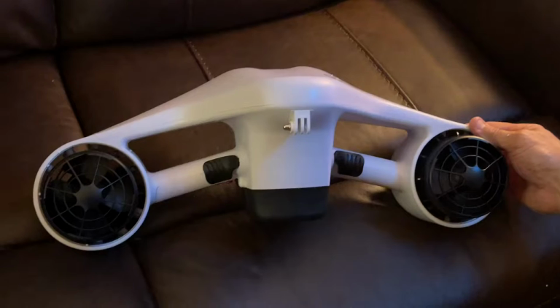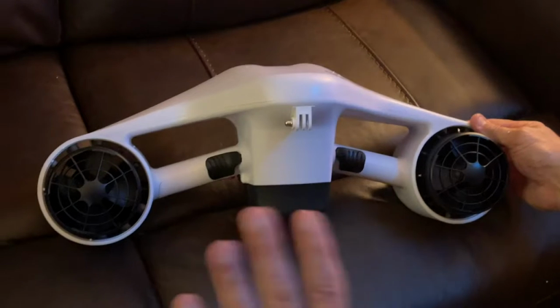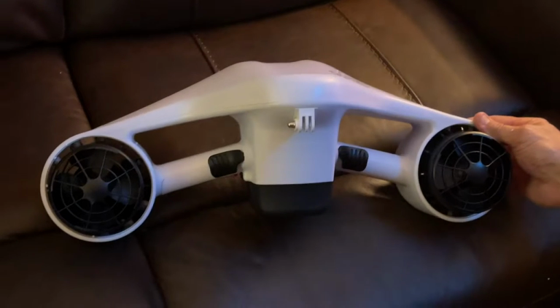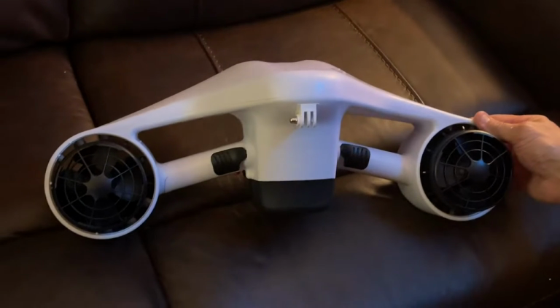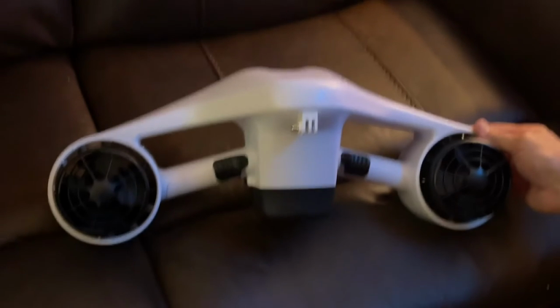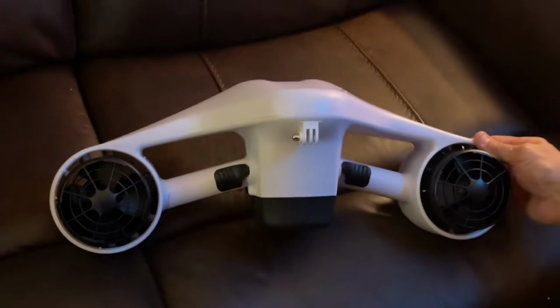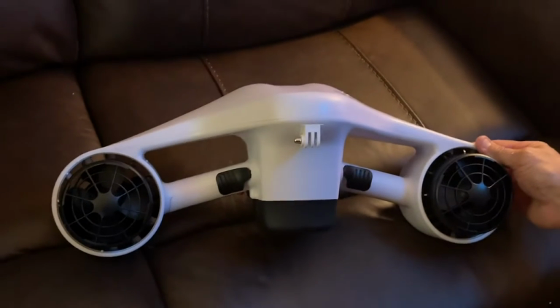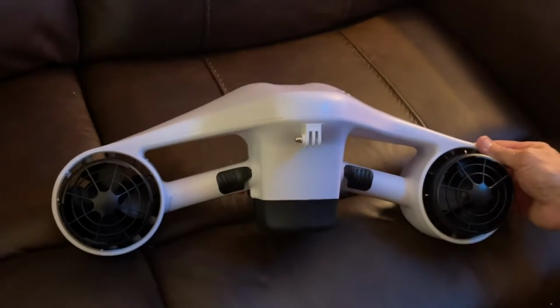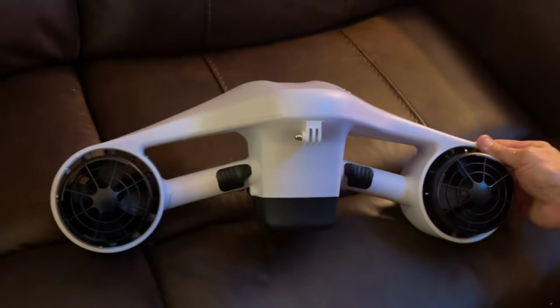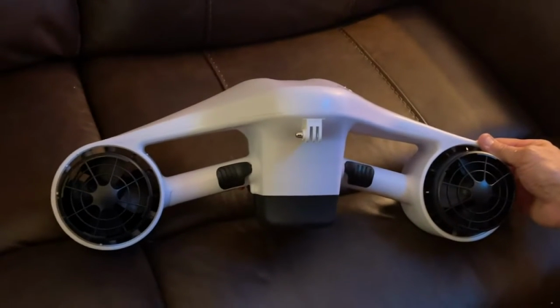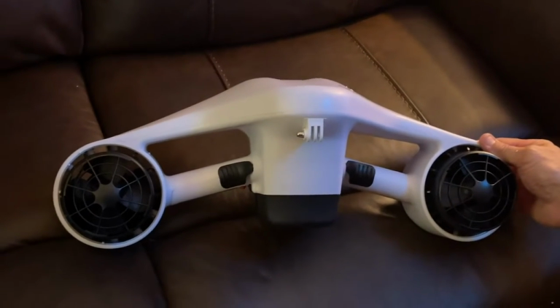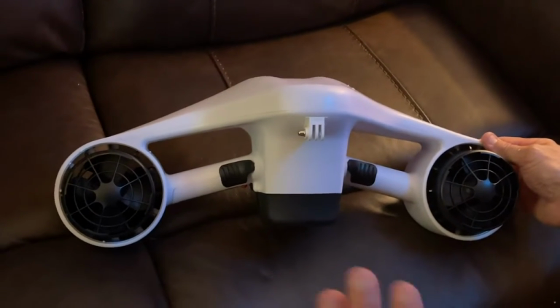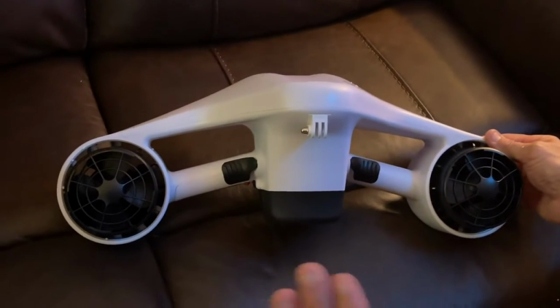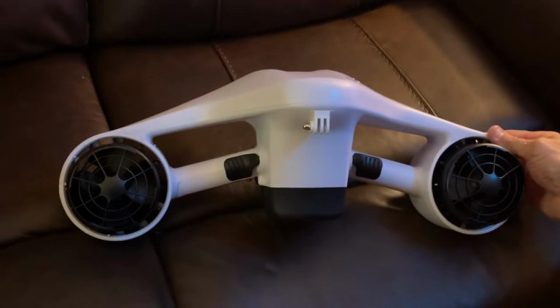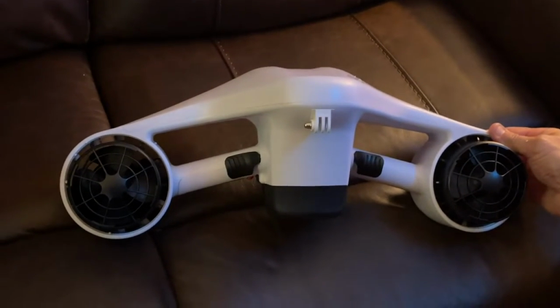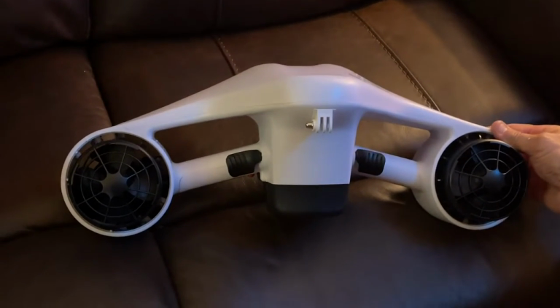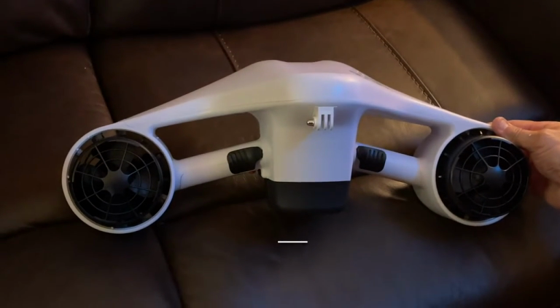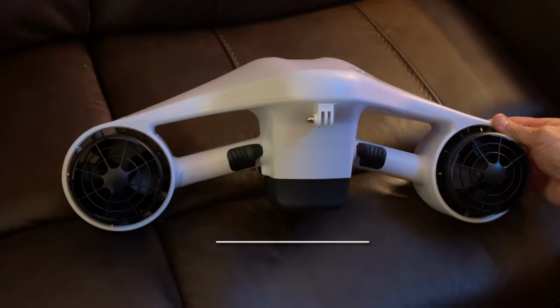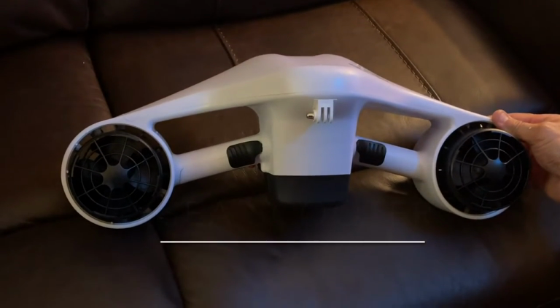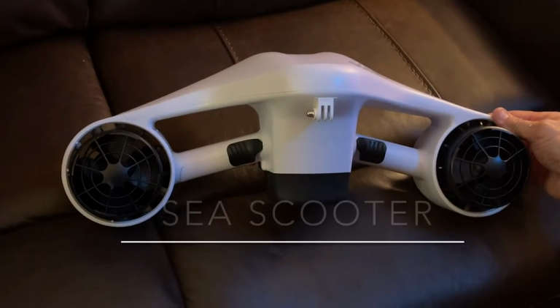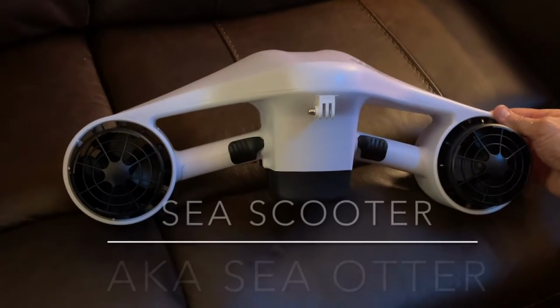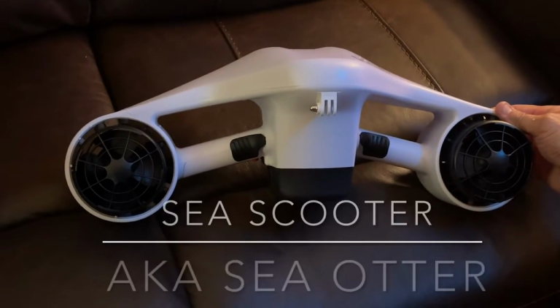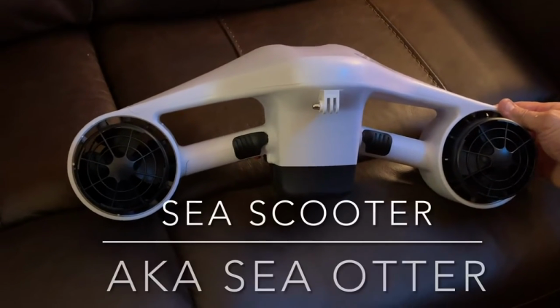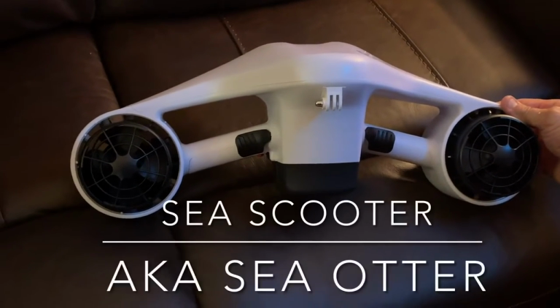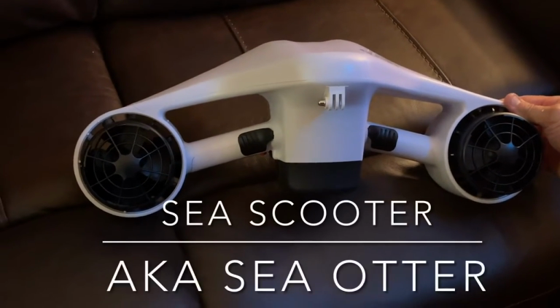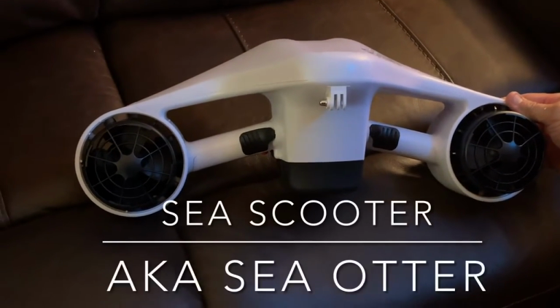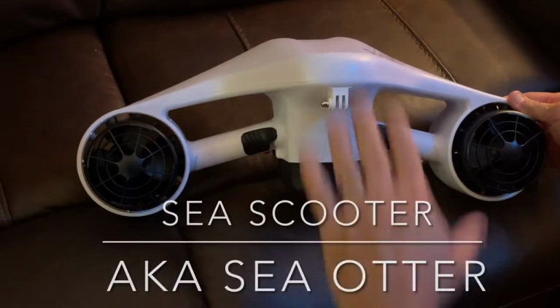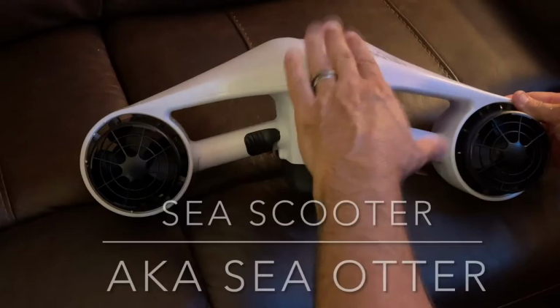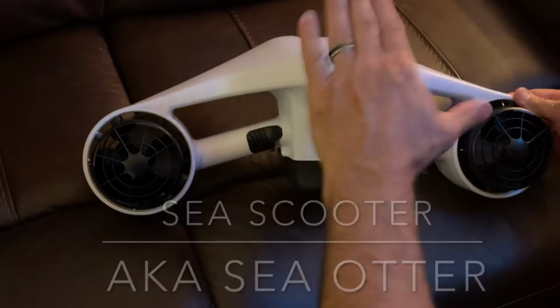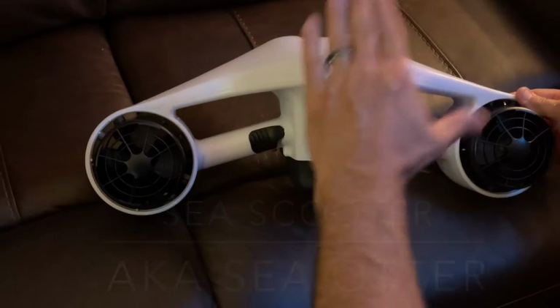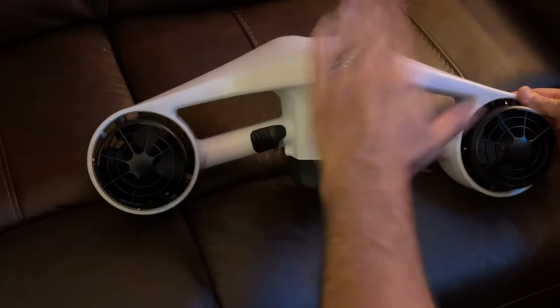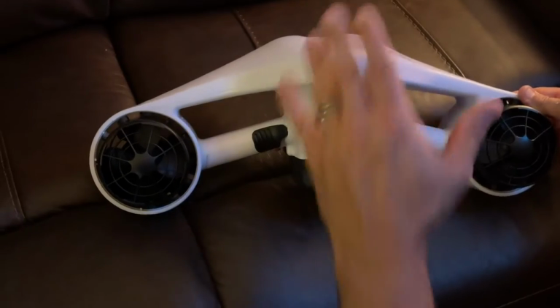Guys, I am so impressed. I just got the Sea Otter from Amazon and this thing is a tank.